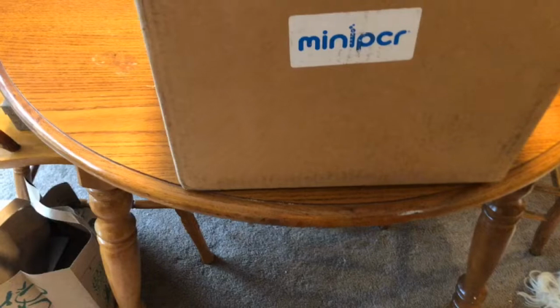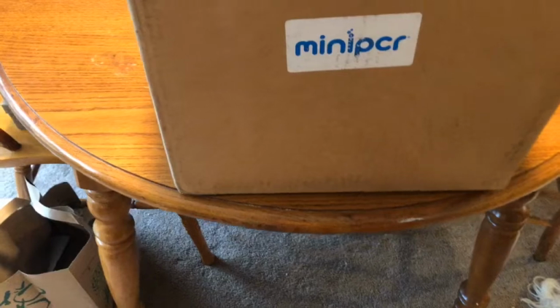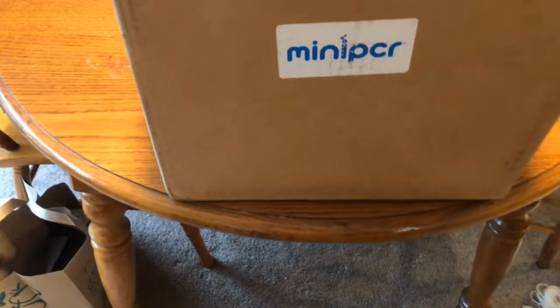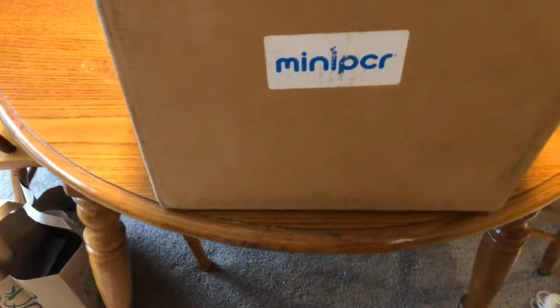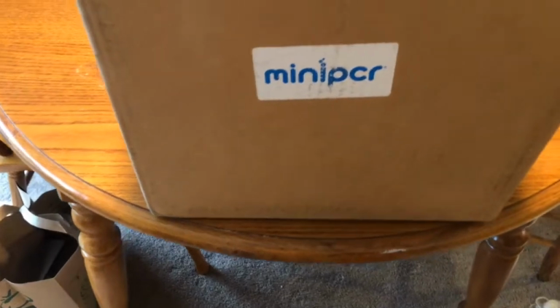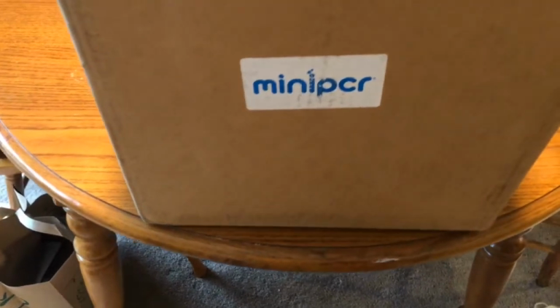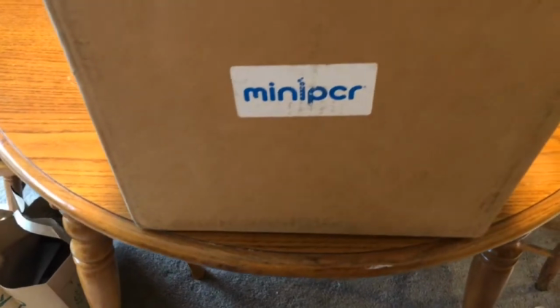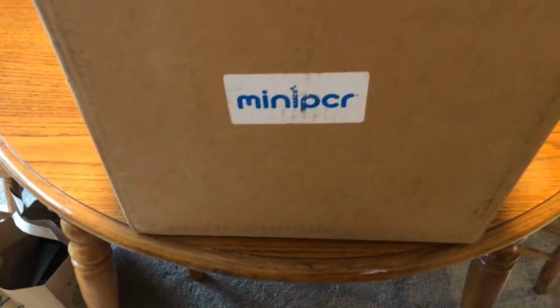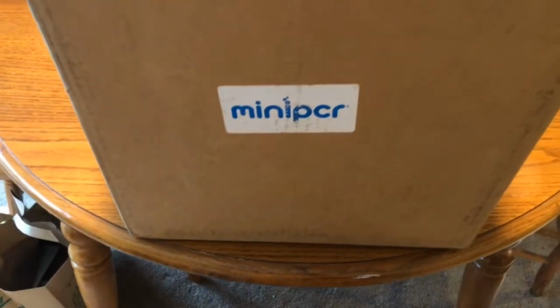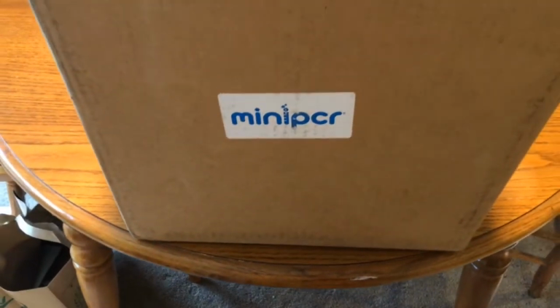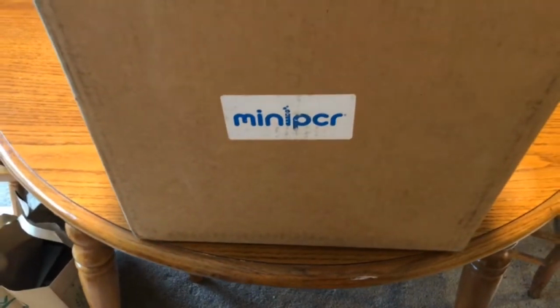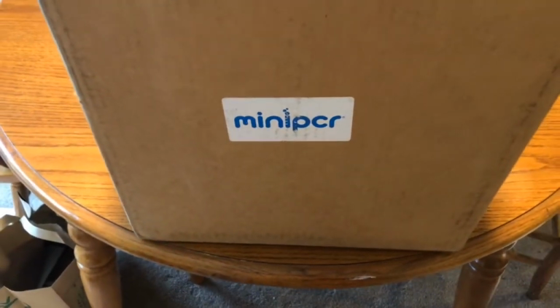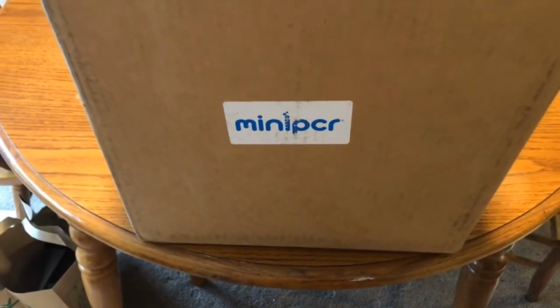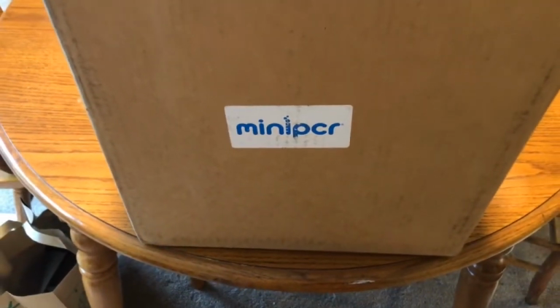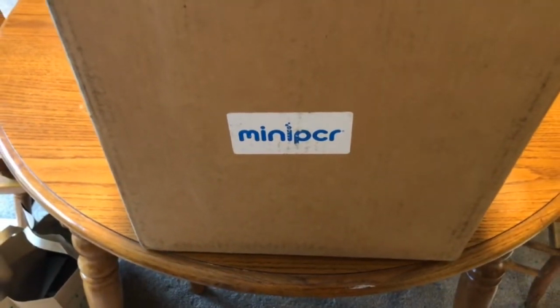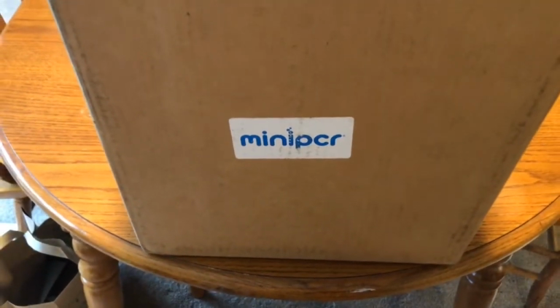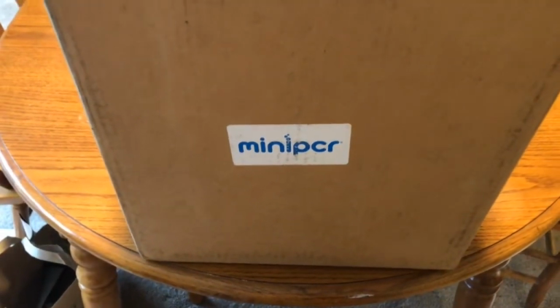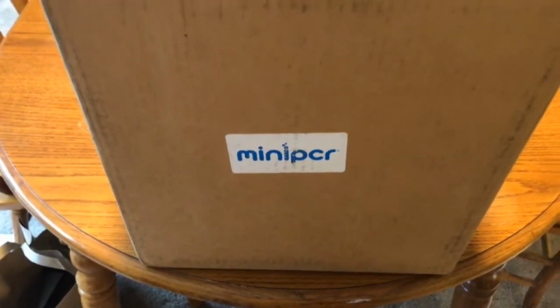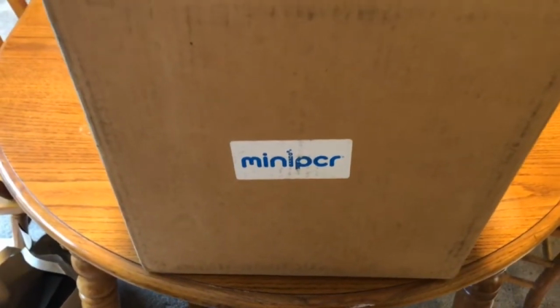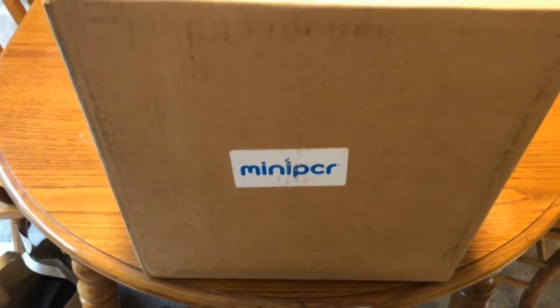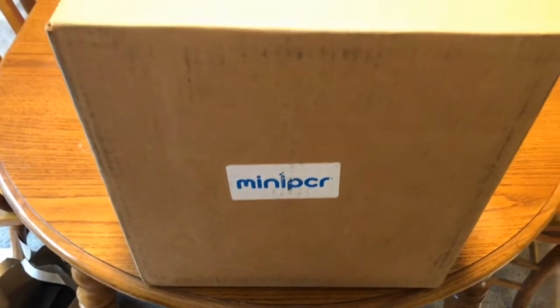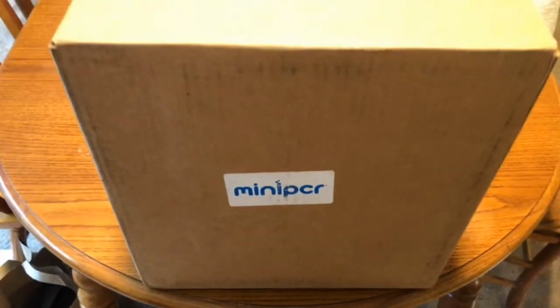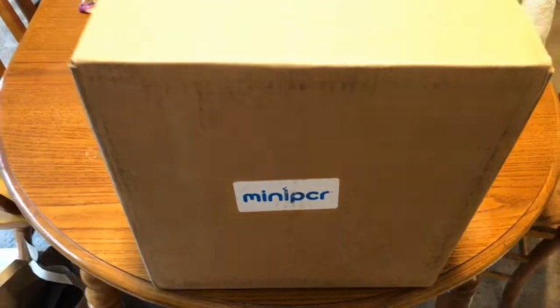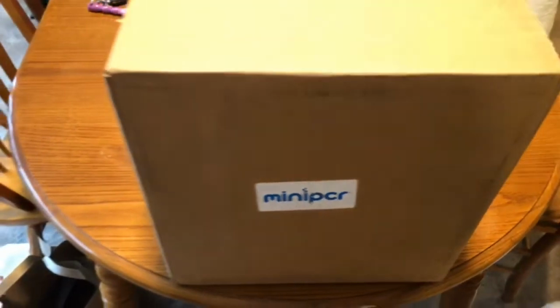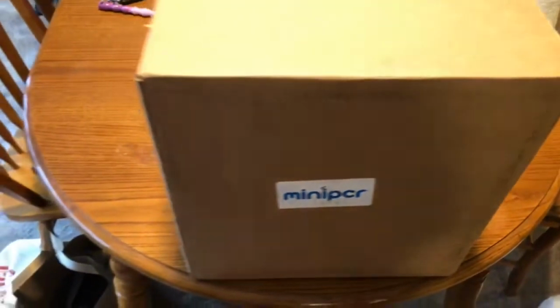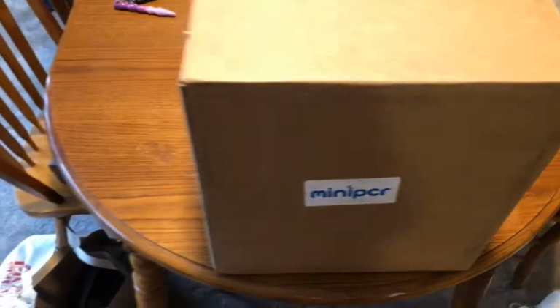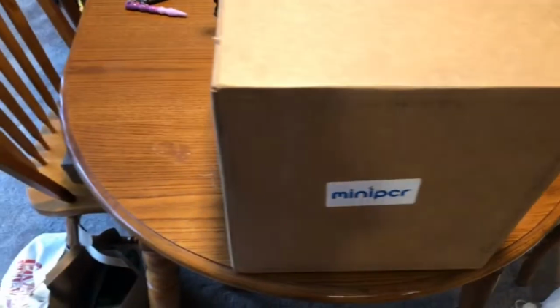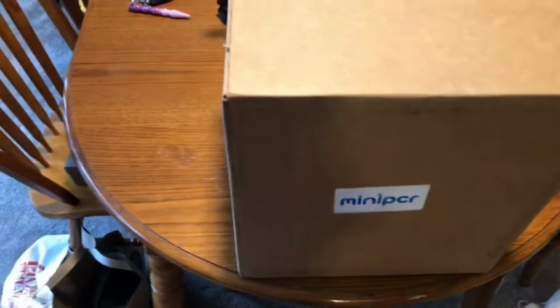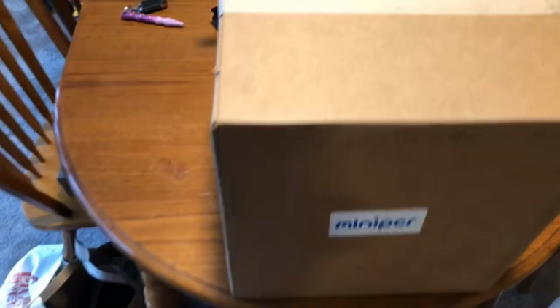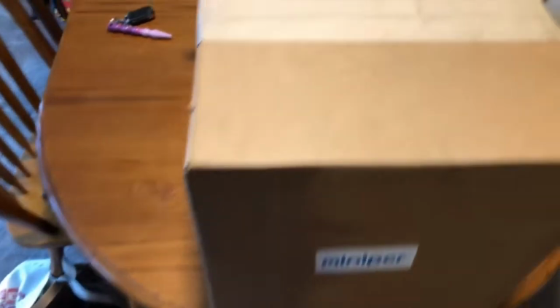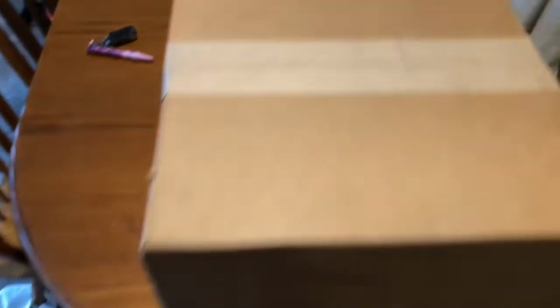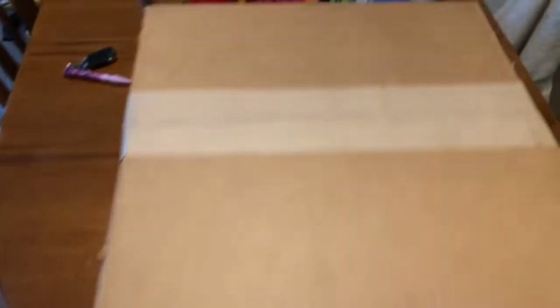All right folks, we got the mini PCR. I'm gonna be doing an unboxing — we got one of the lab kits.